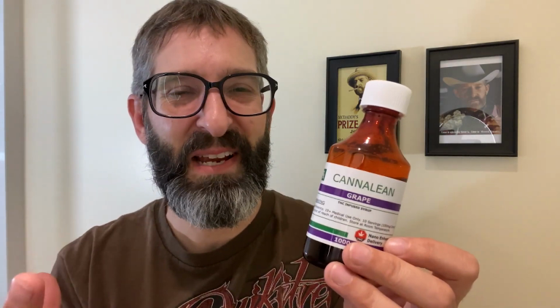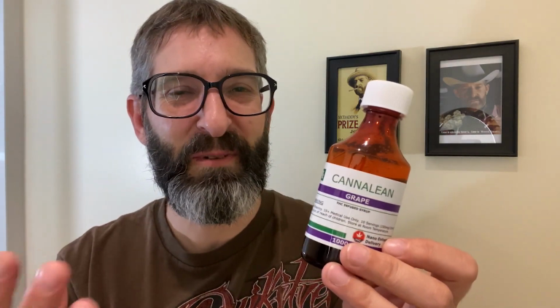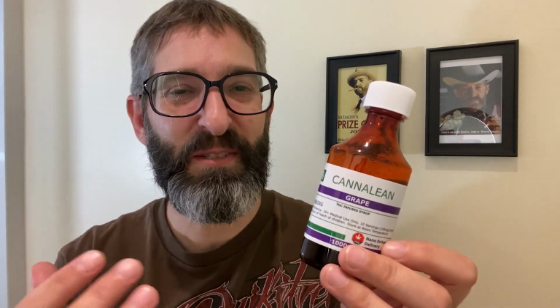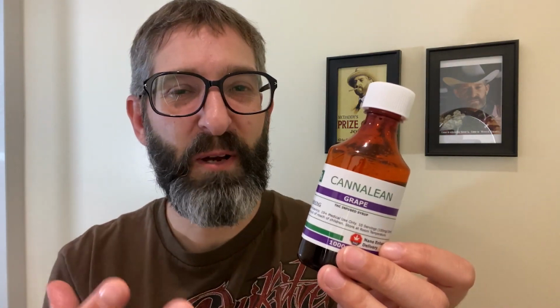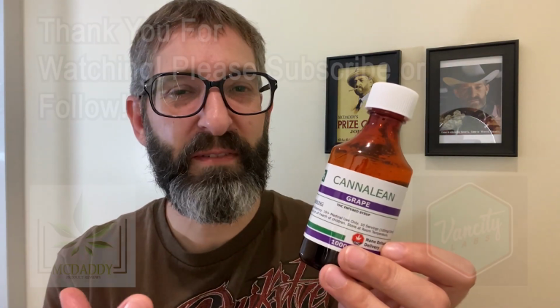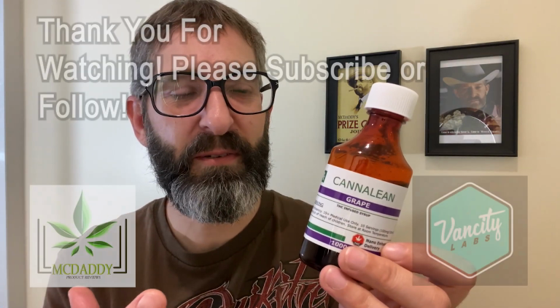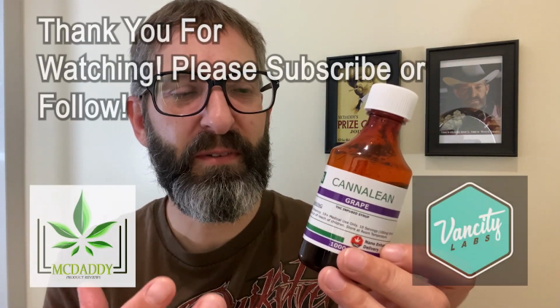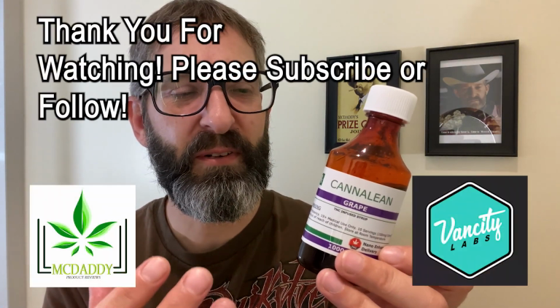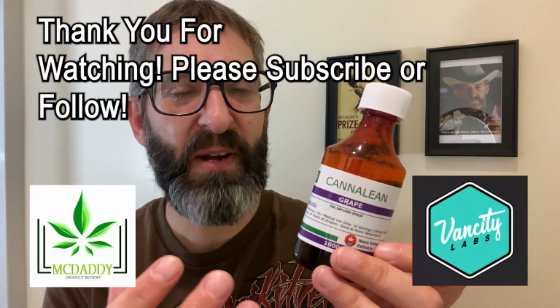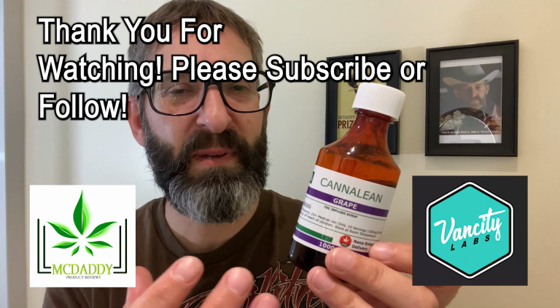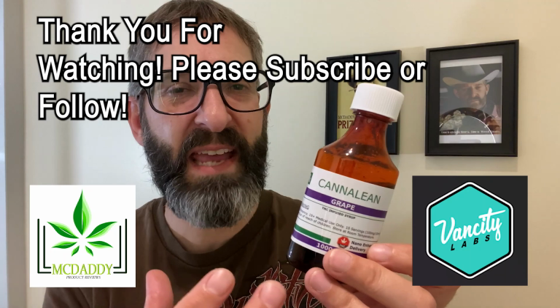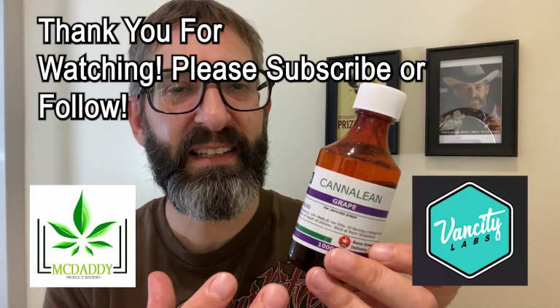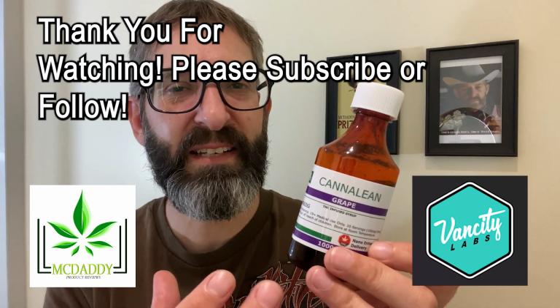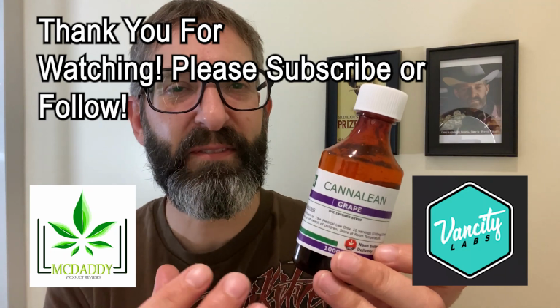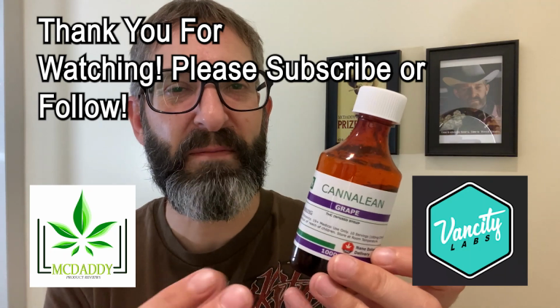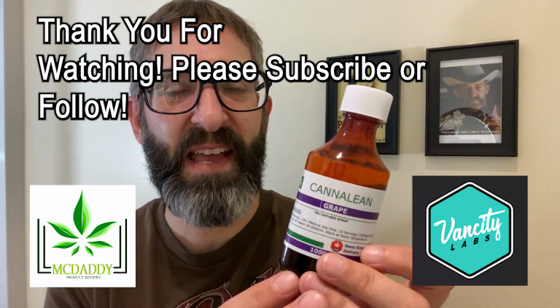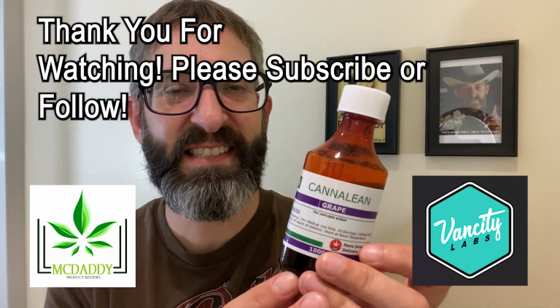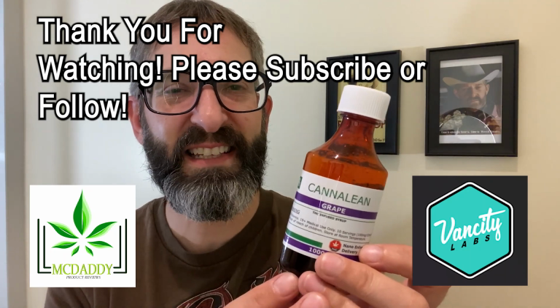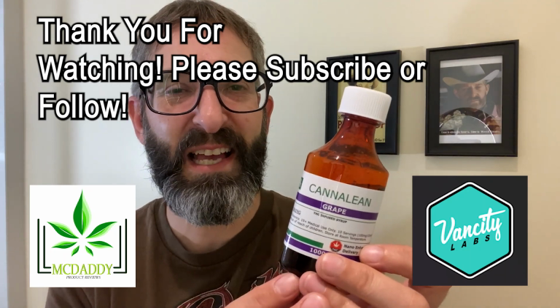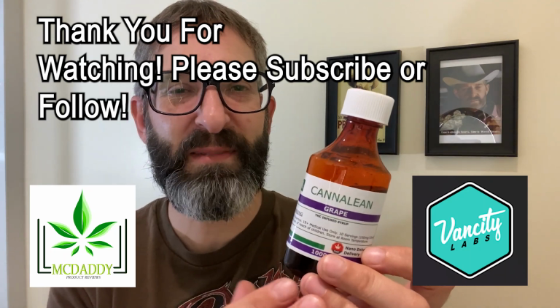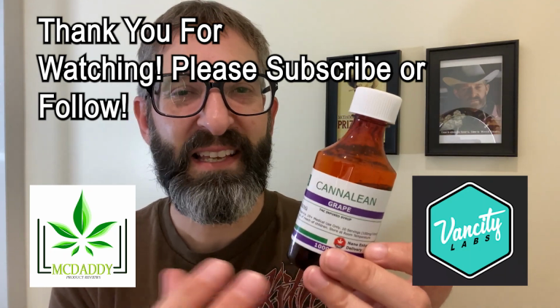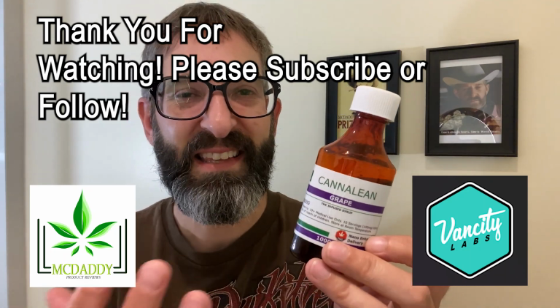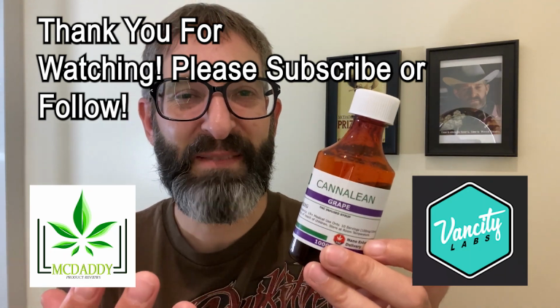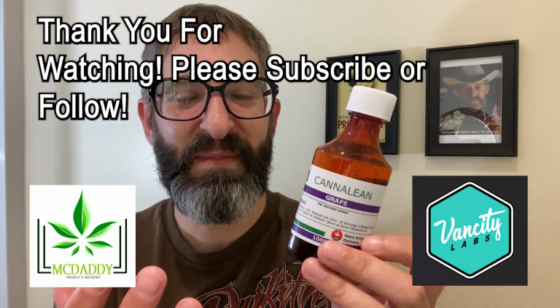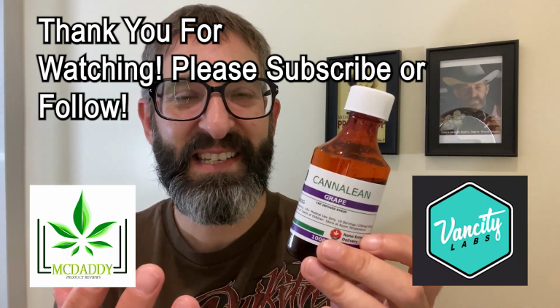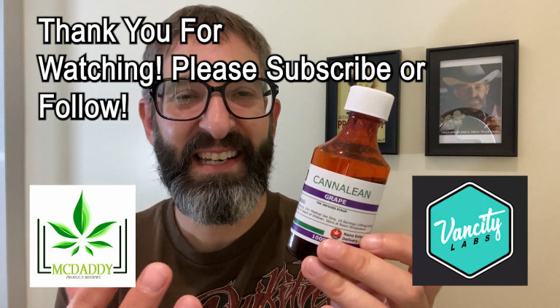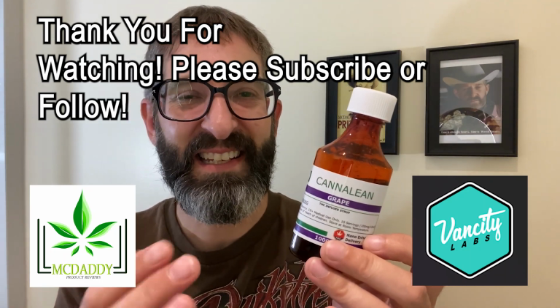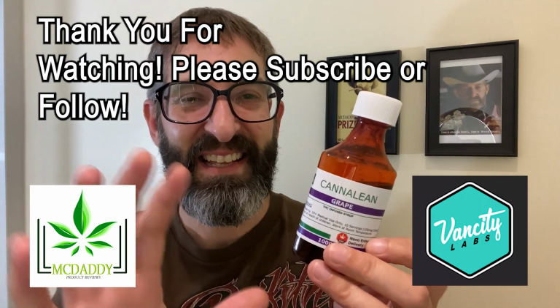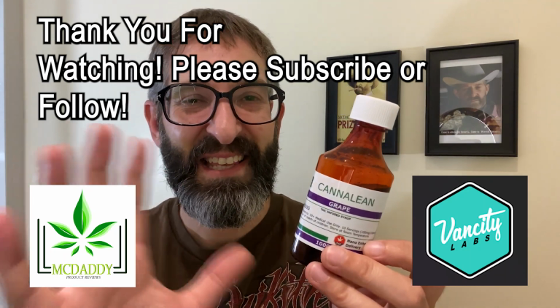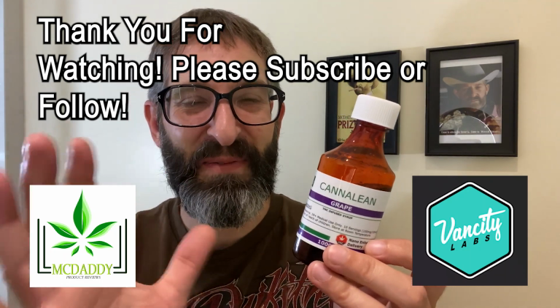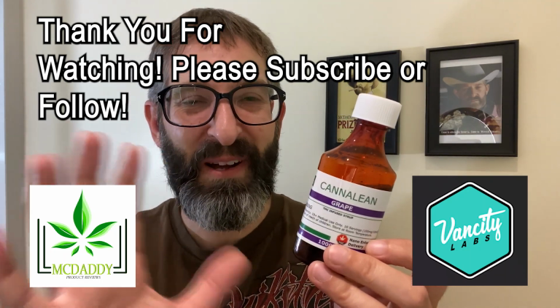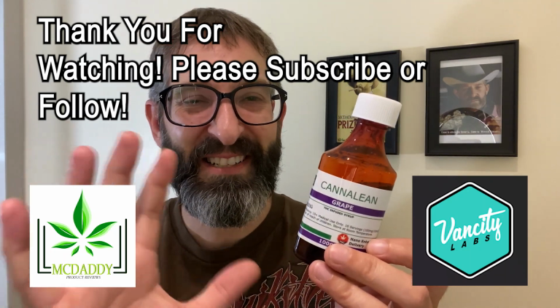That was my review for Grape Canilene from Vancity Labs. This has been McDaddy — thanks for watching.